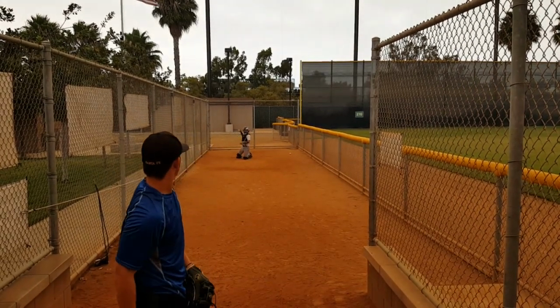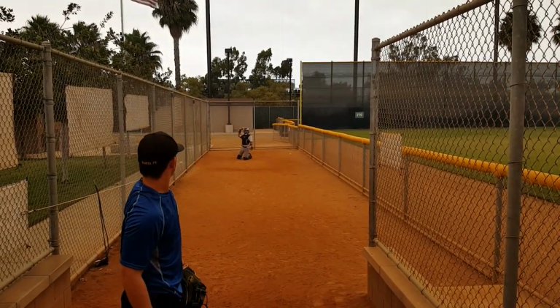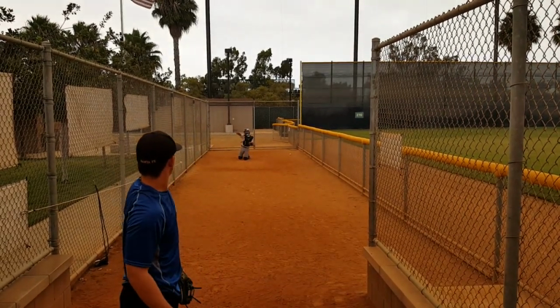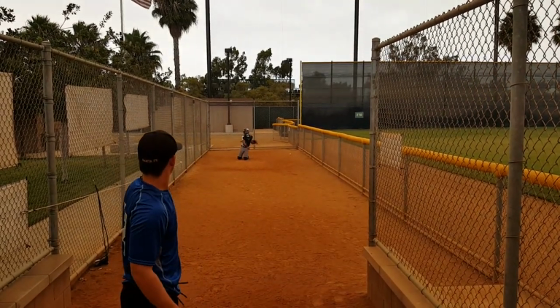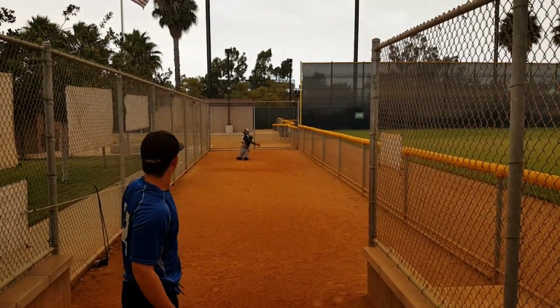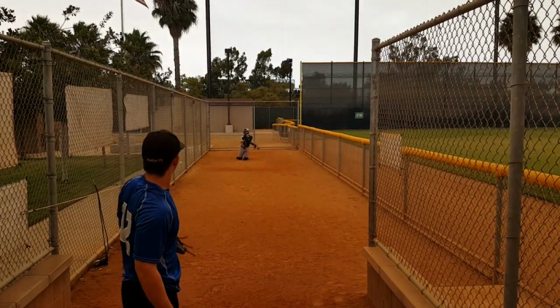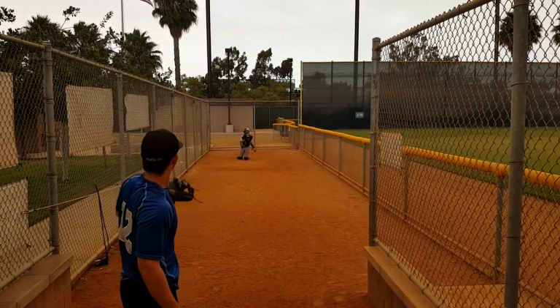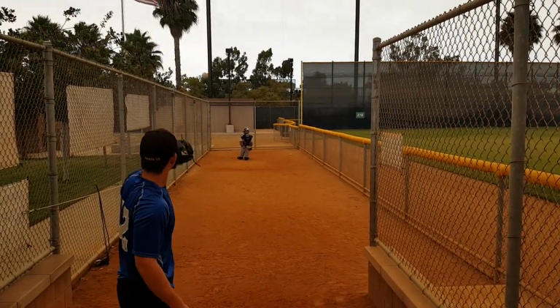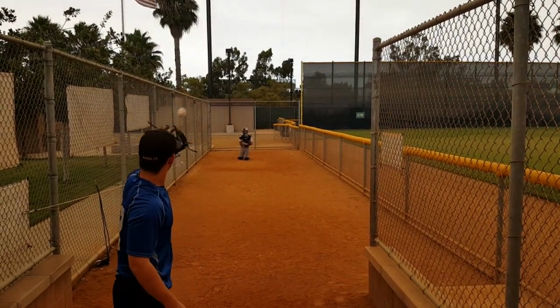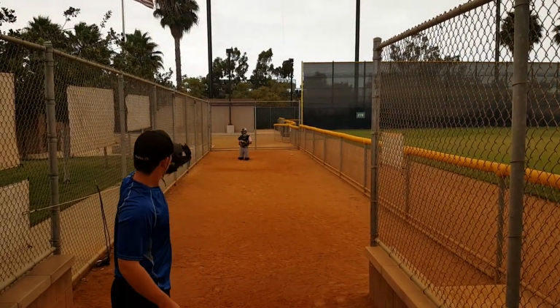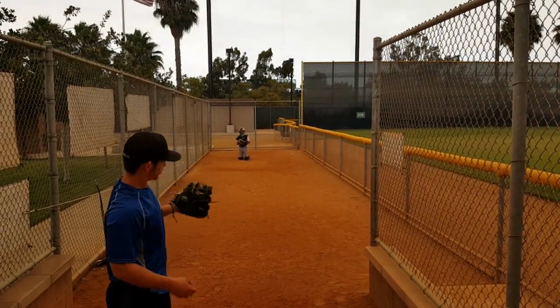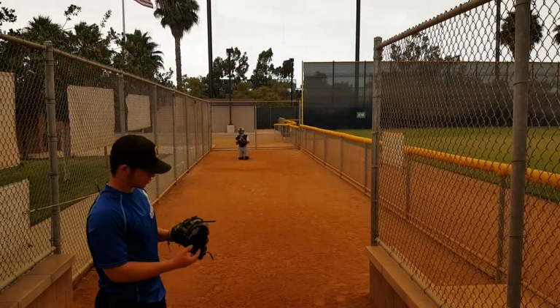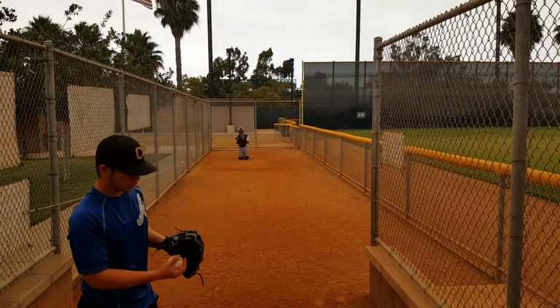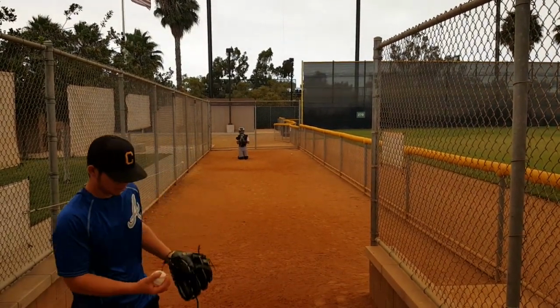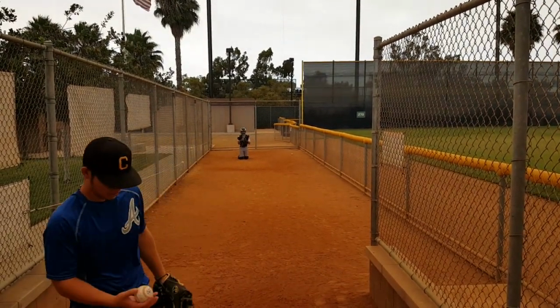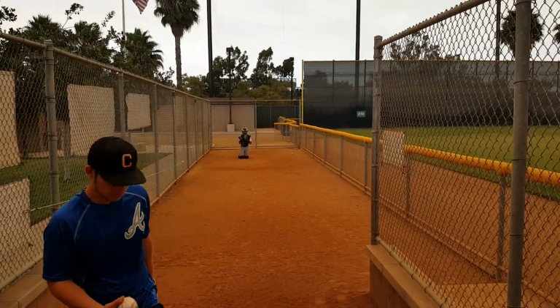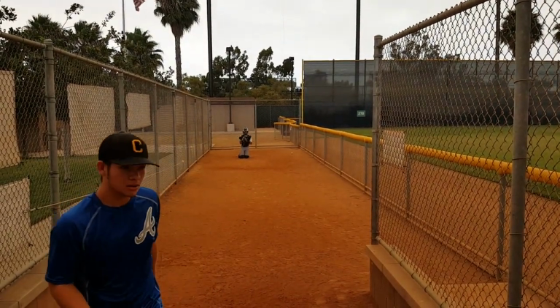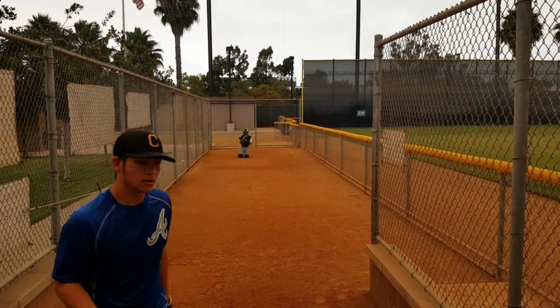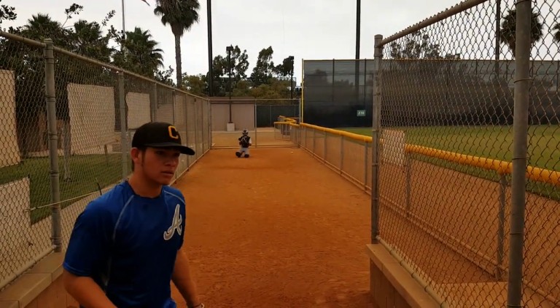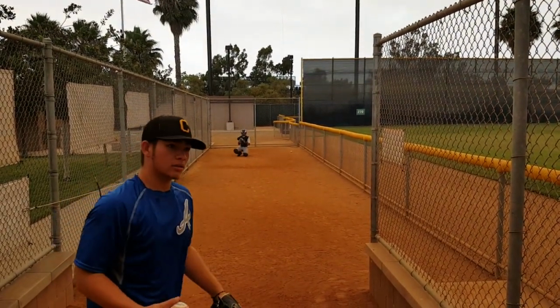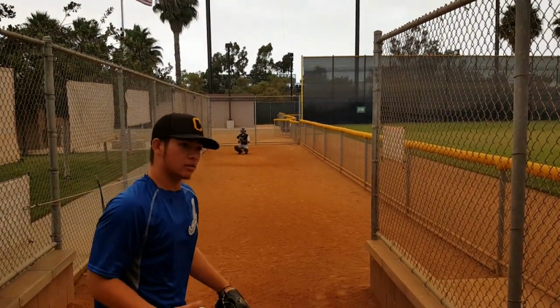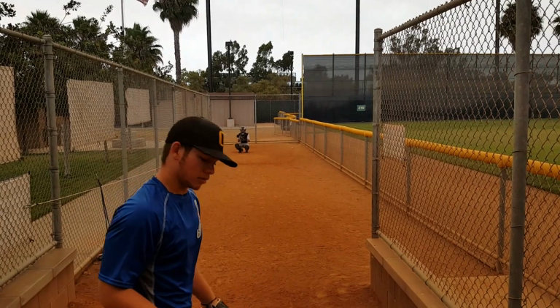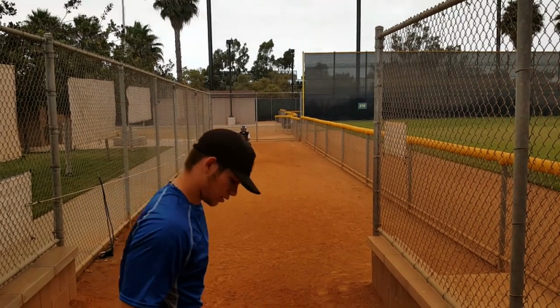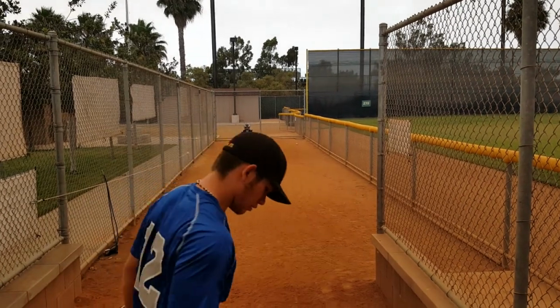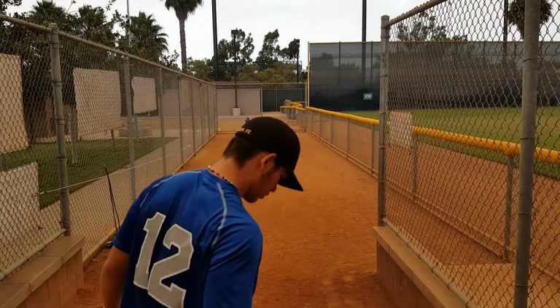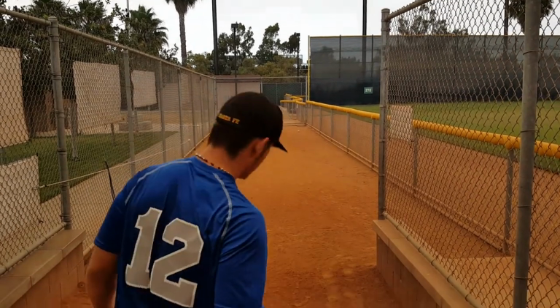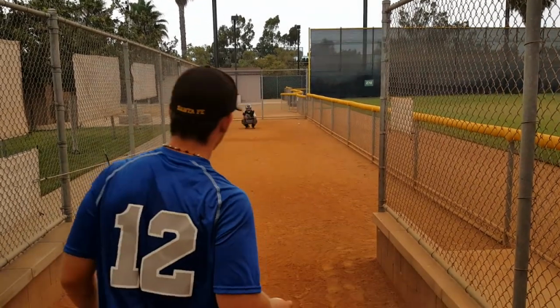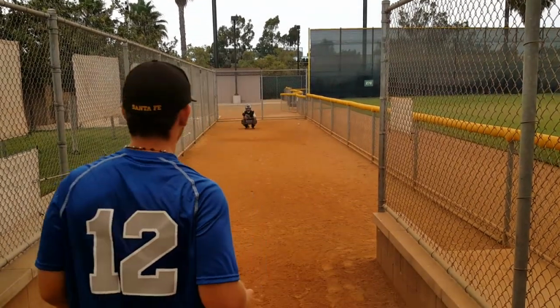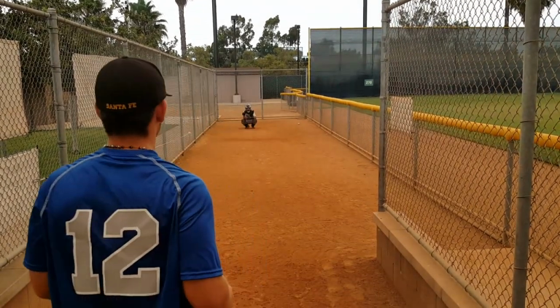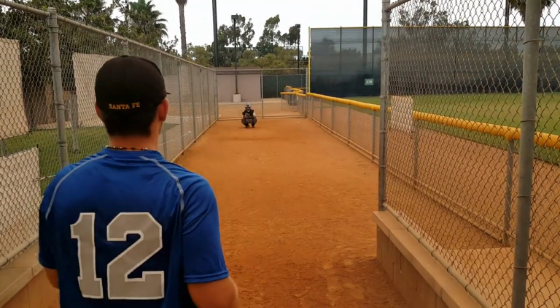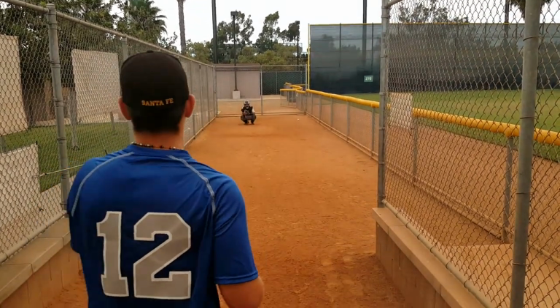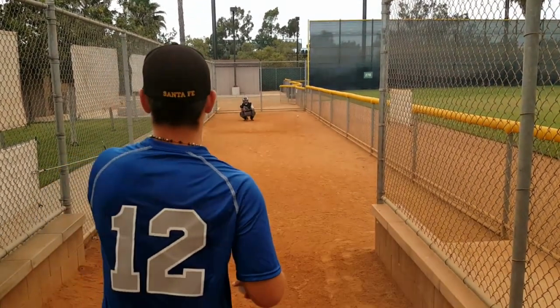That's a good follow through right there. When you do that, get out of the front knee, the ball stays down. That's where you want to pitch.